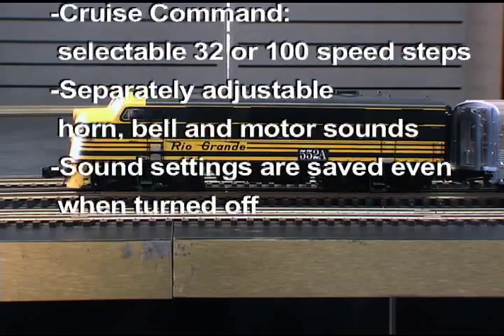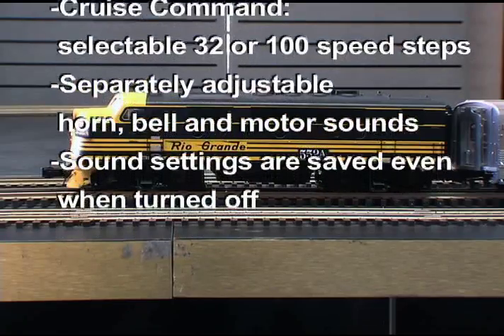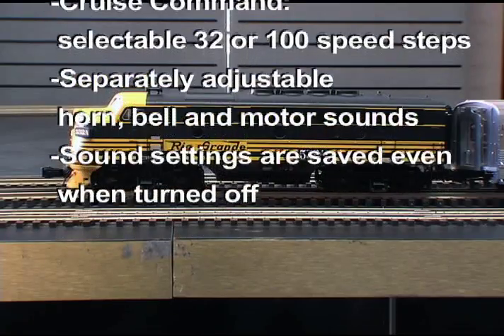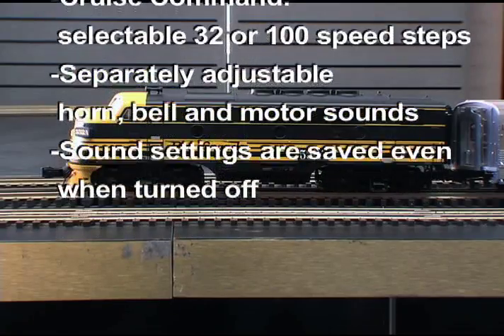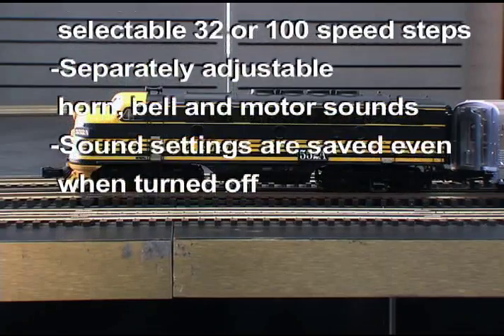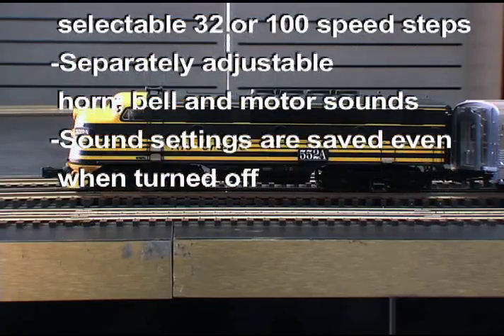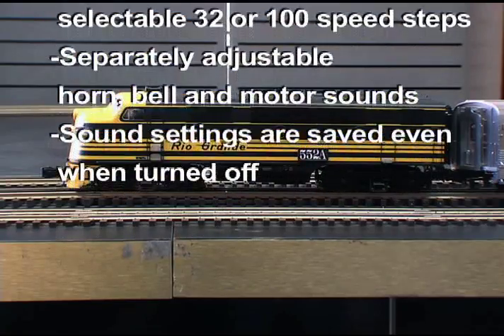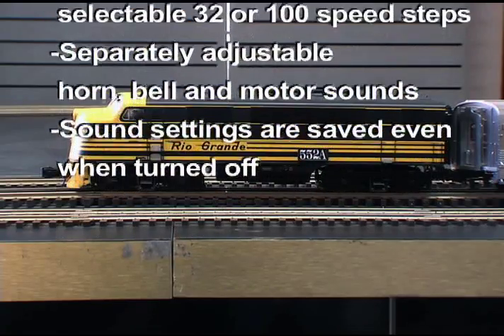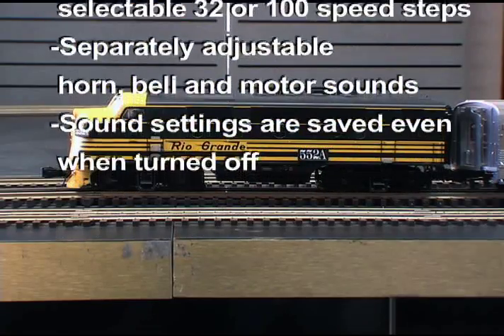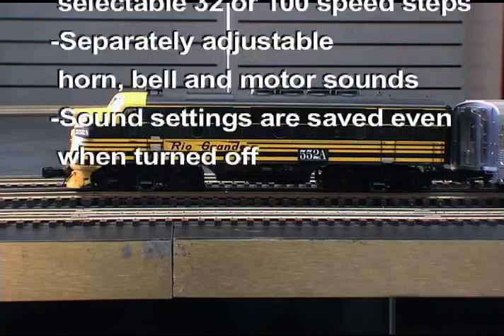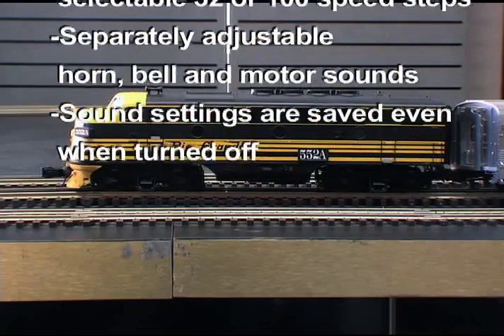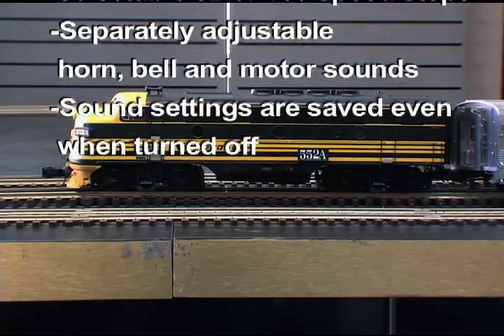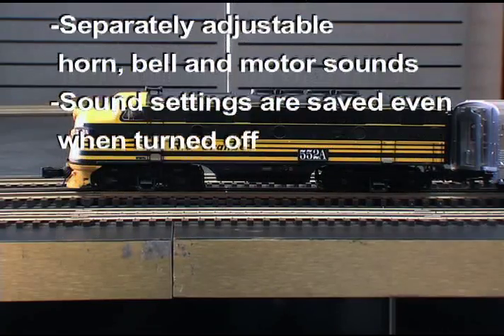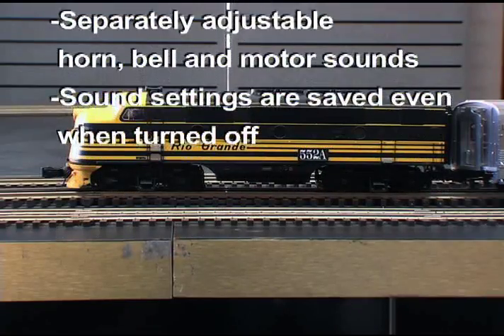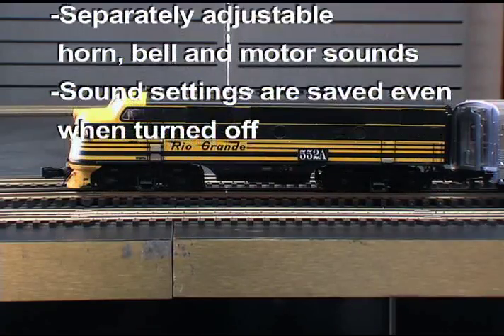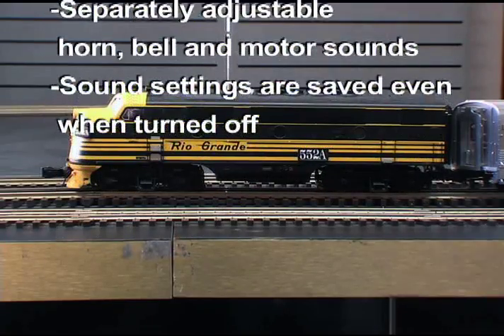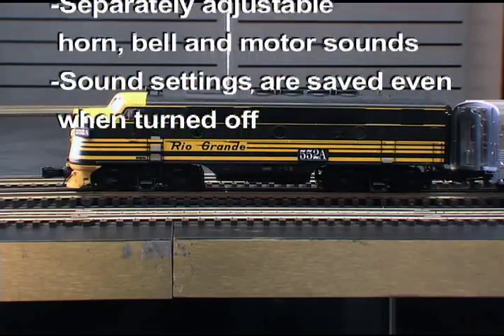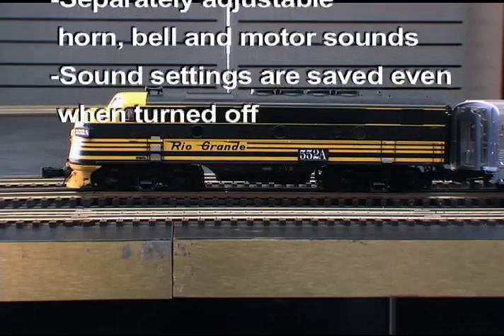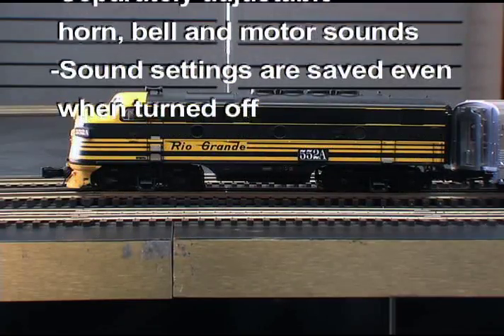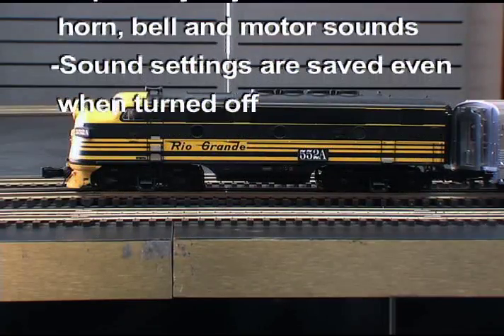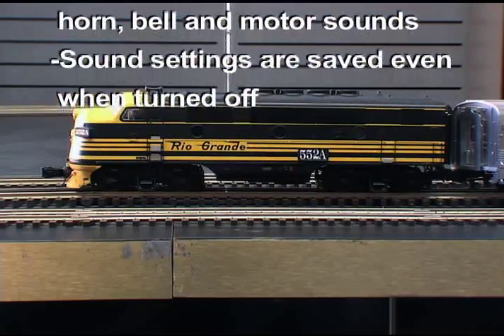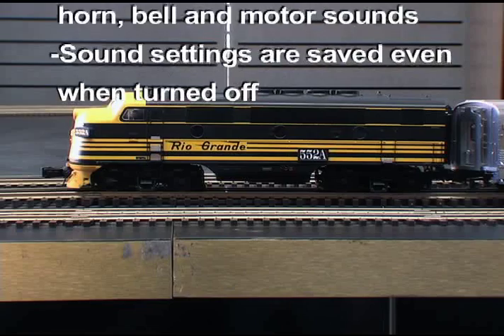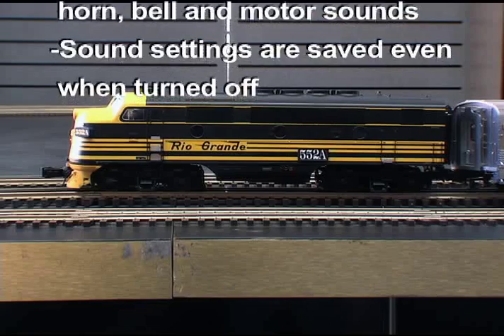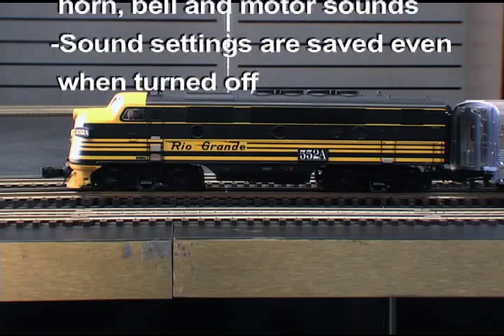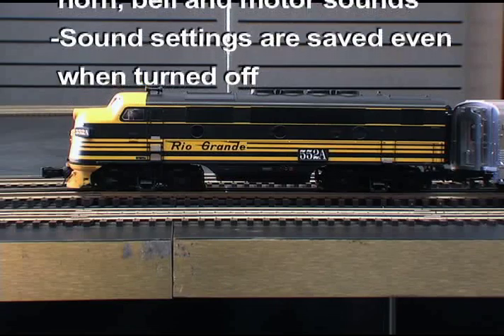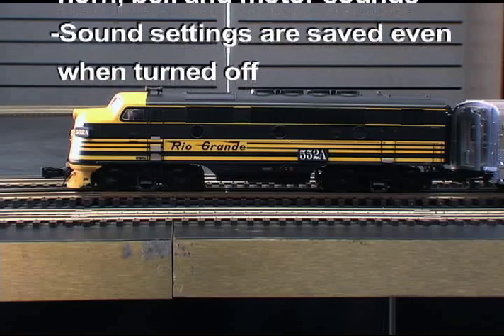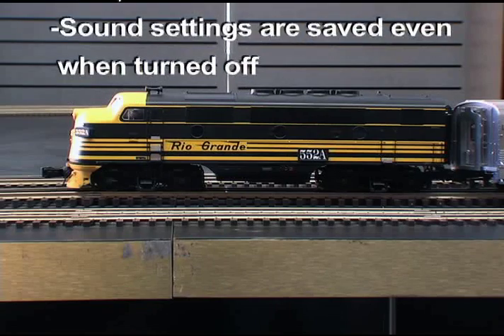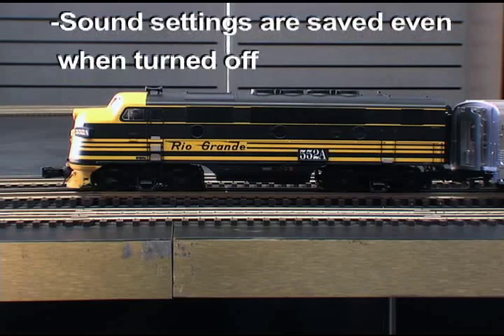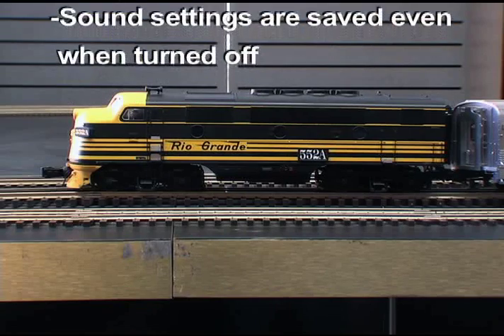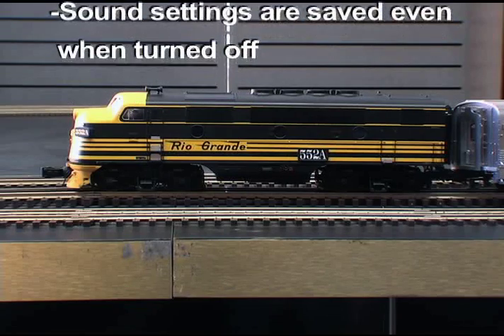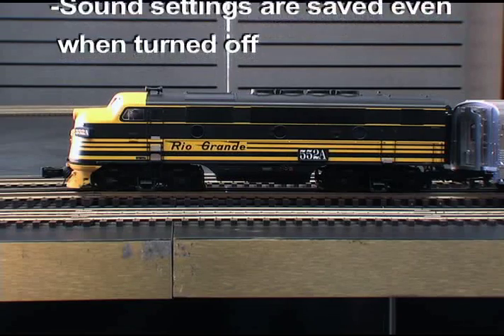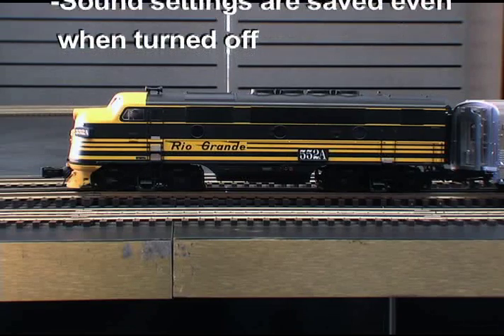Dispatcher here. You're cleared onto the main. Copy that, Roger that. All clear. Out.